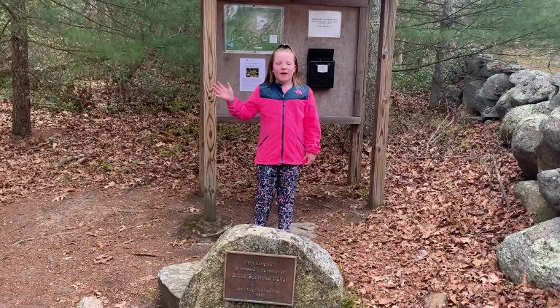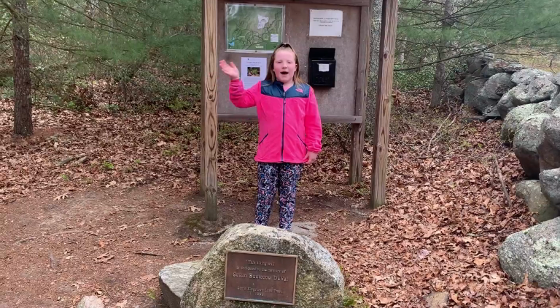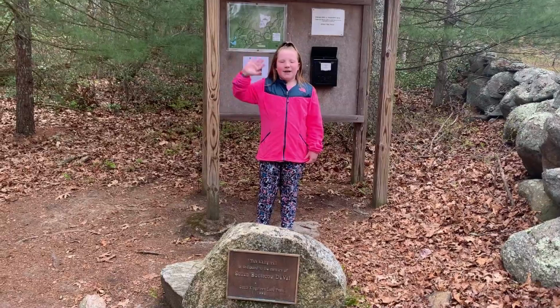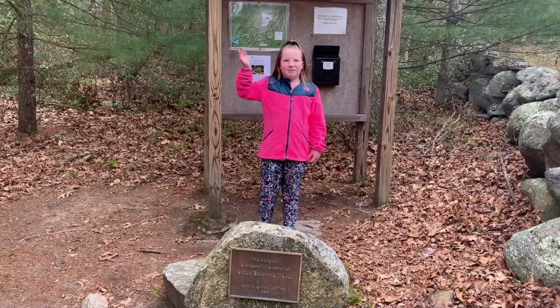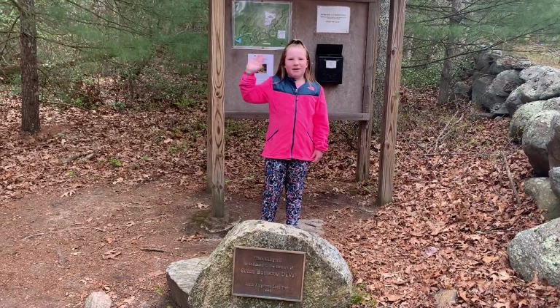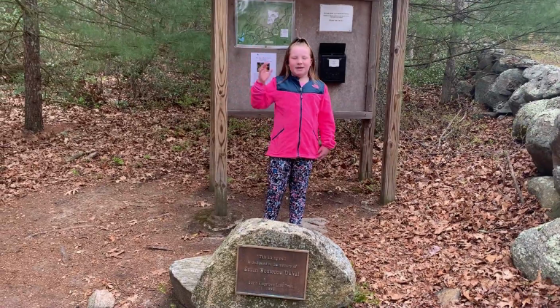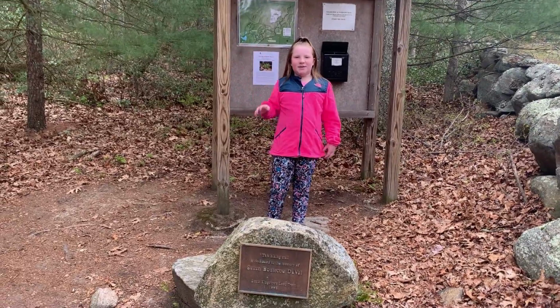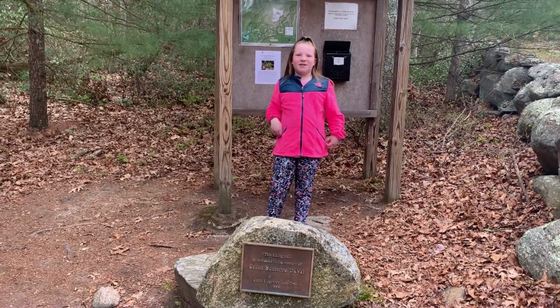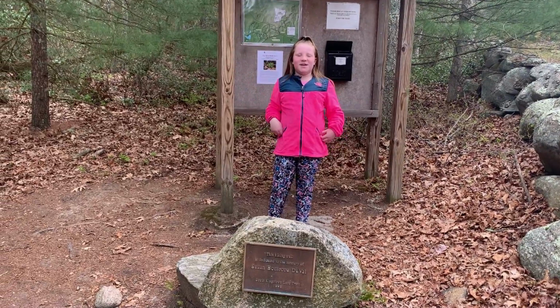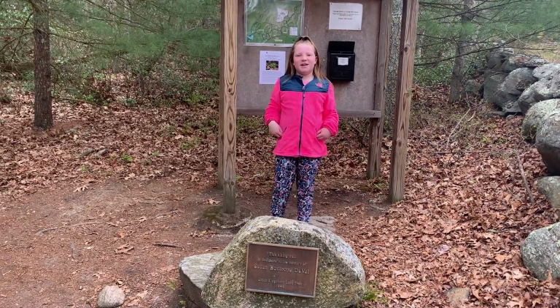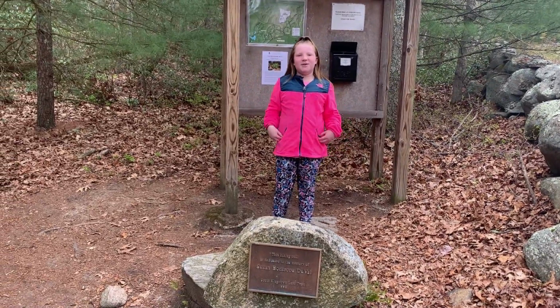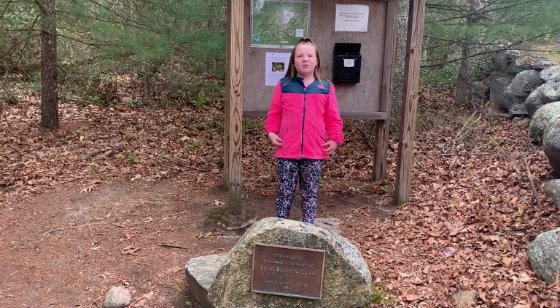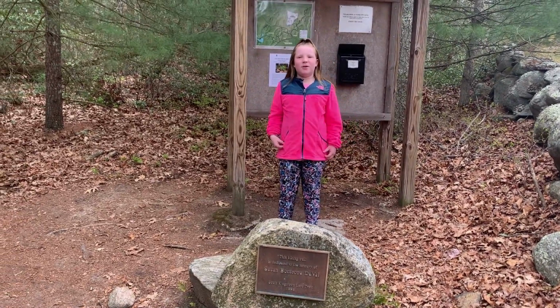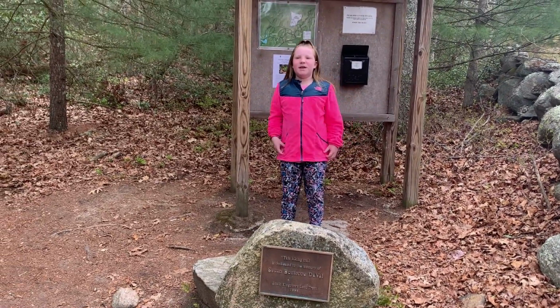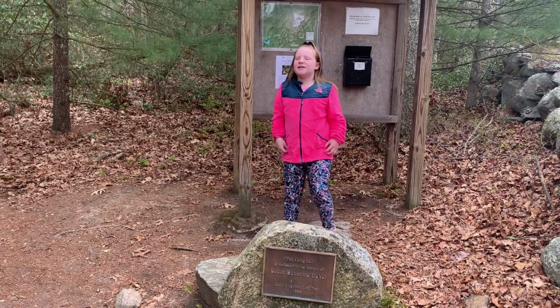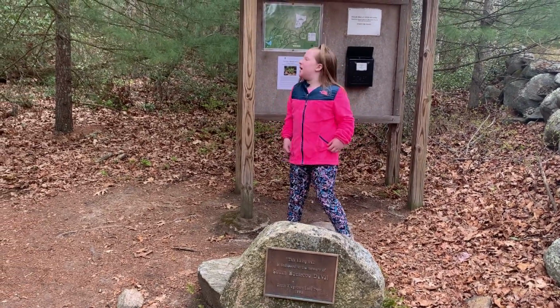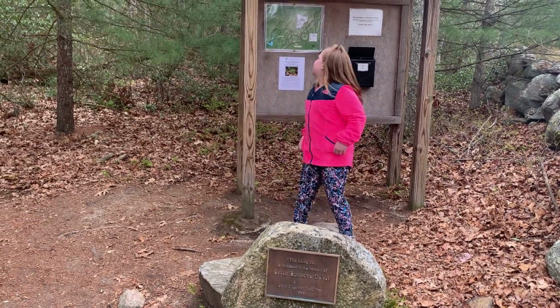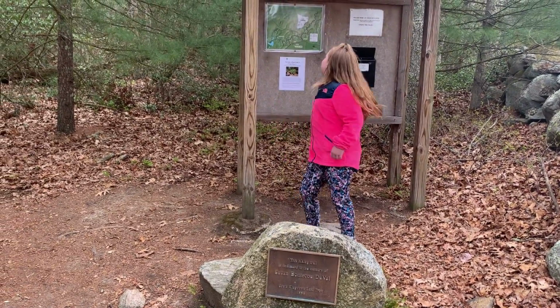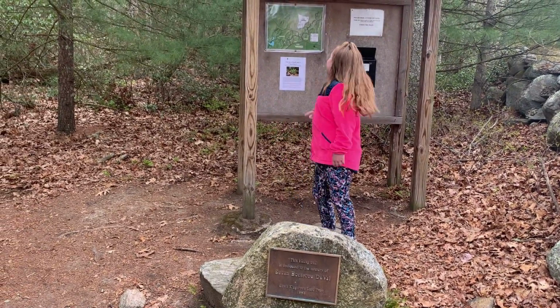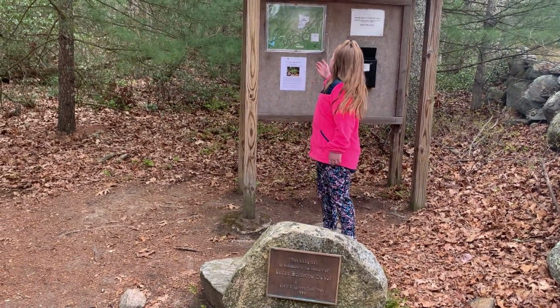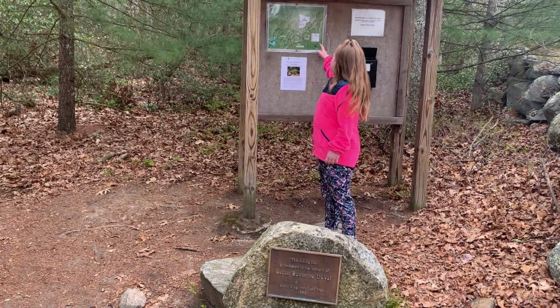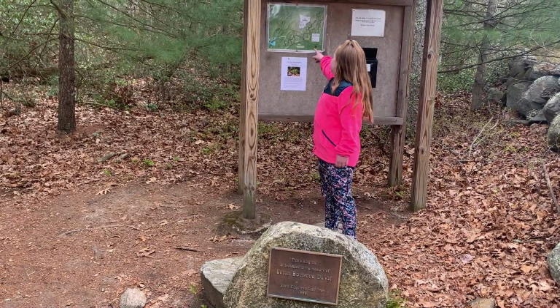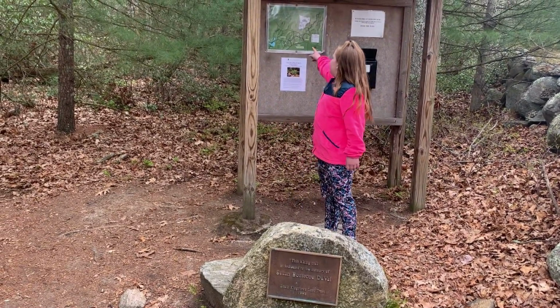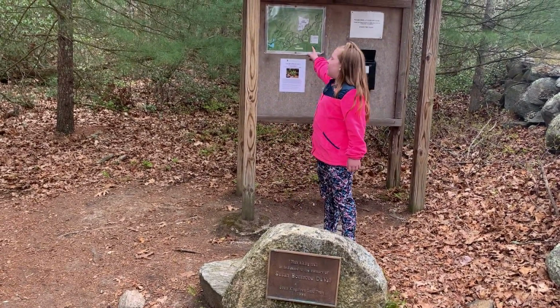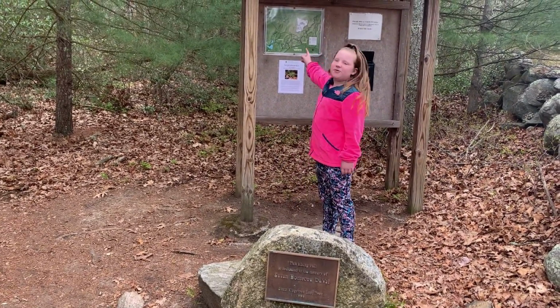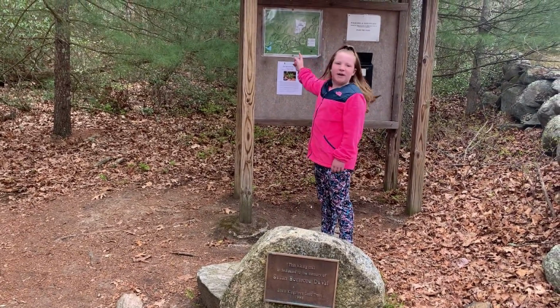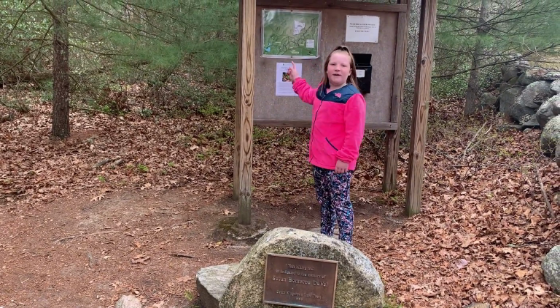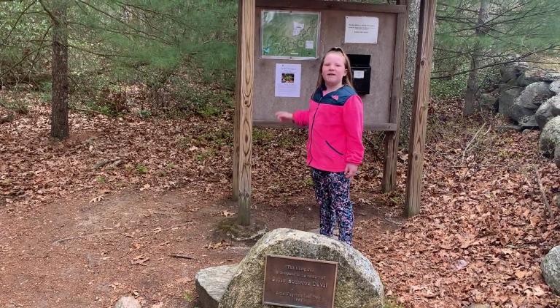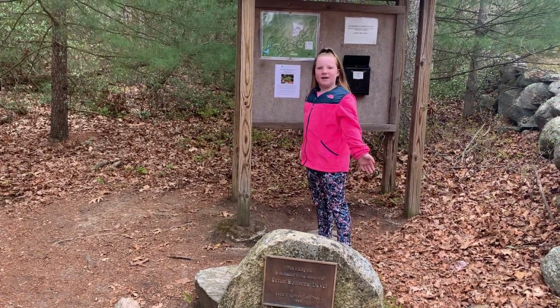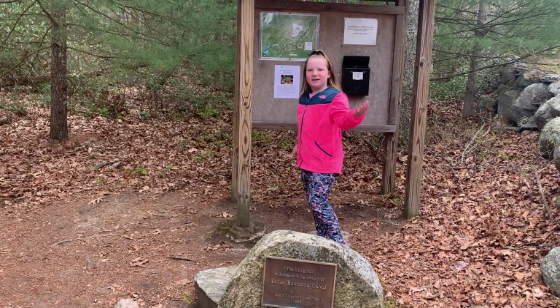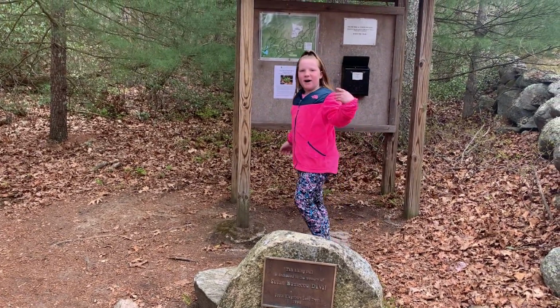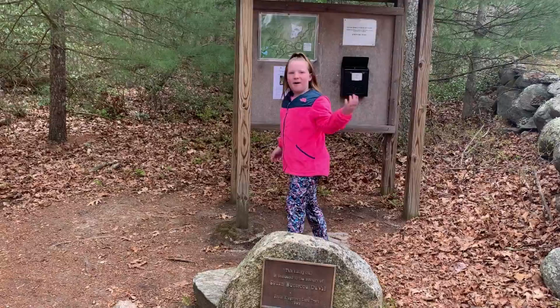Hi, it's me, Simon Sunchein. Today we're going on the Duval Trail. Let's go!